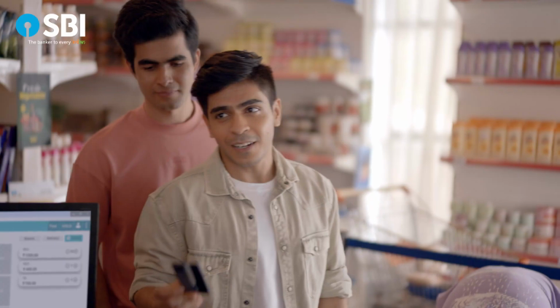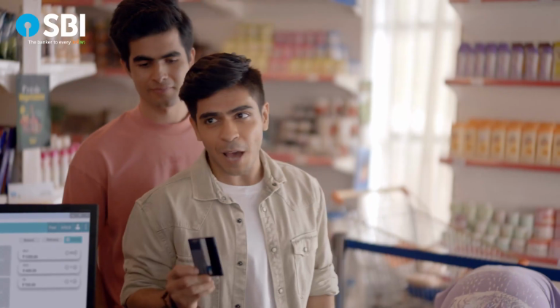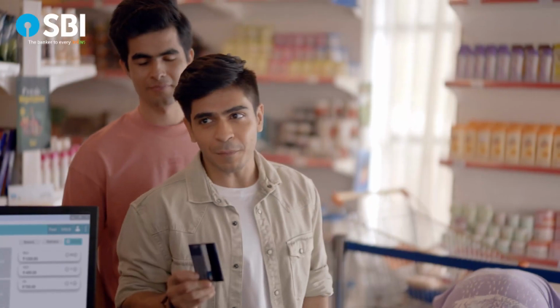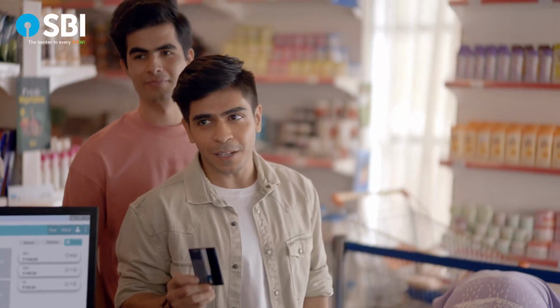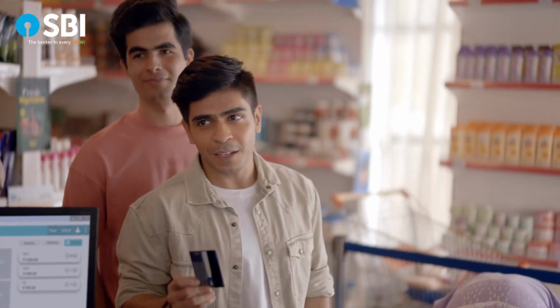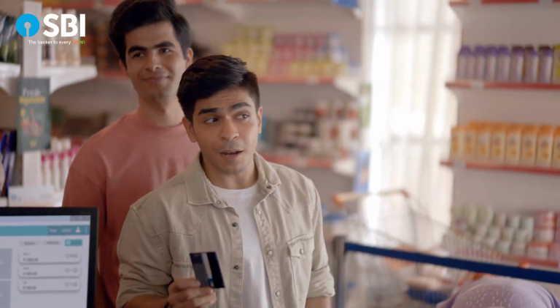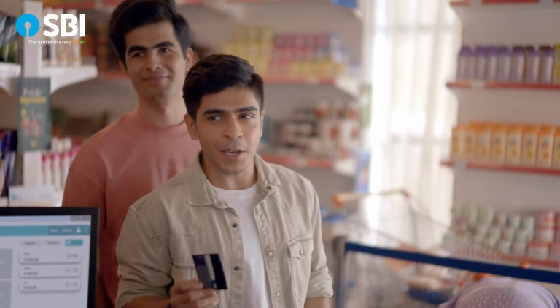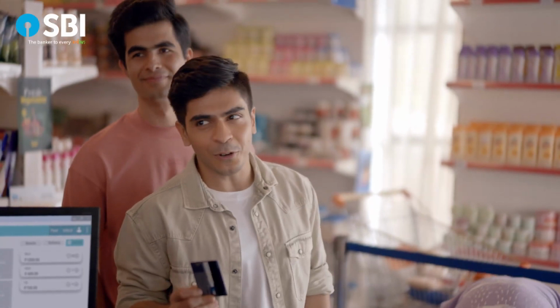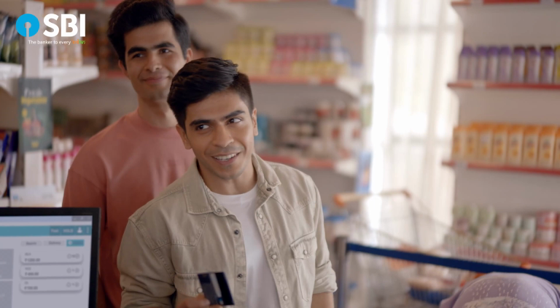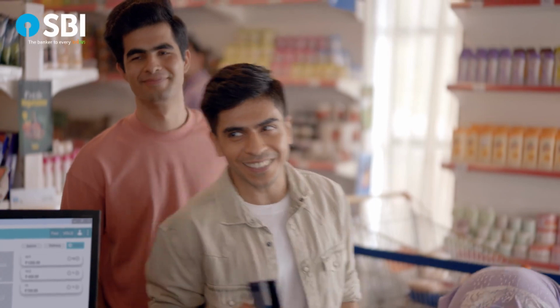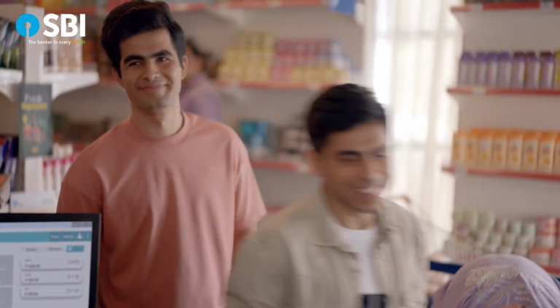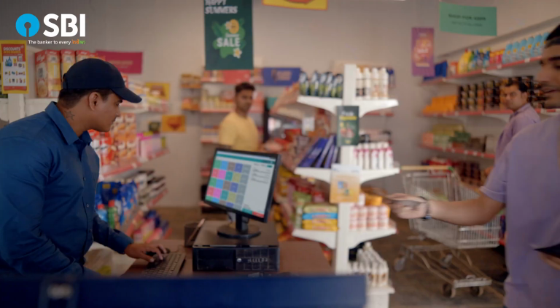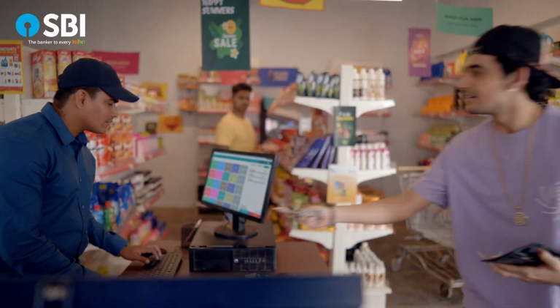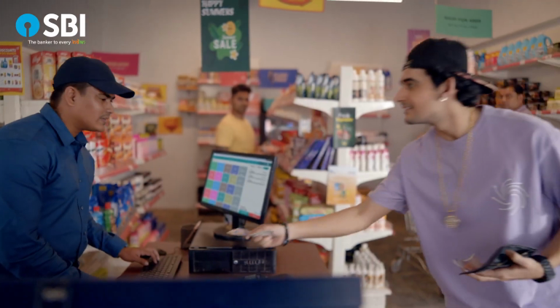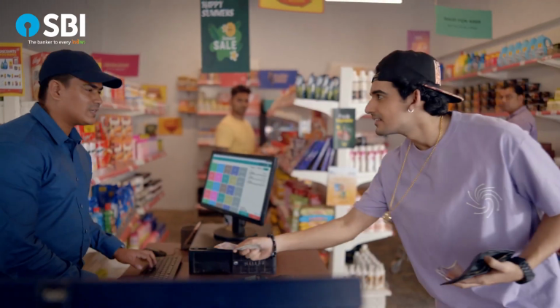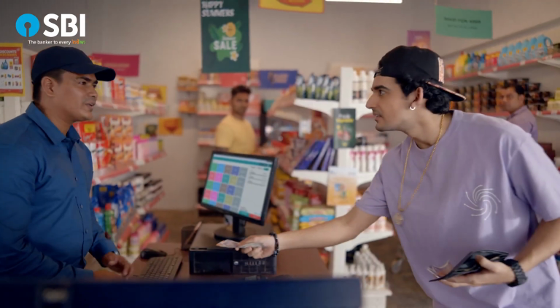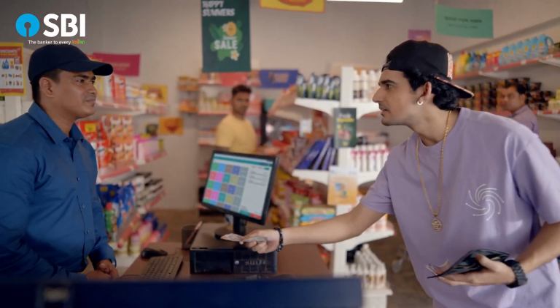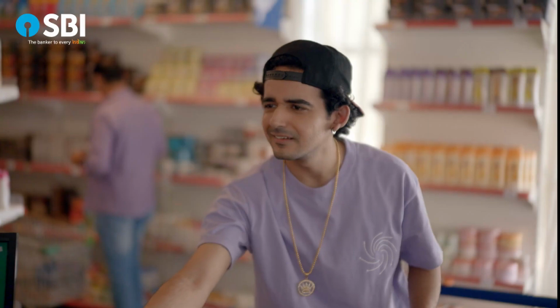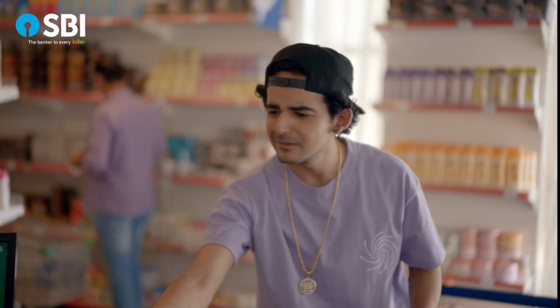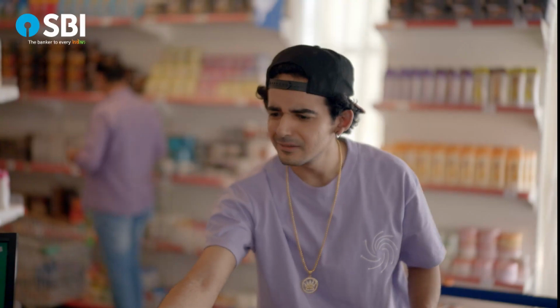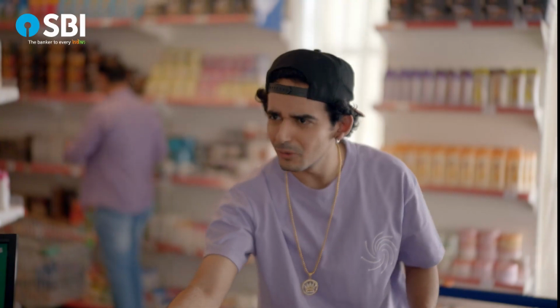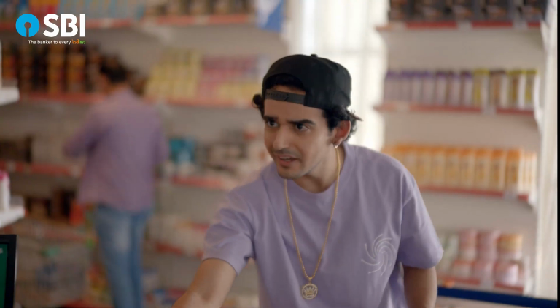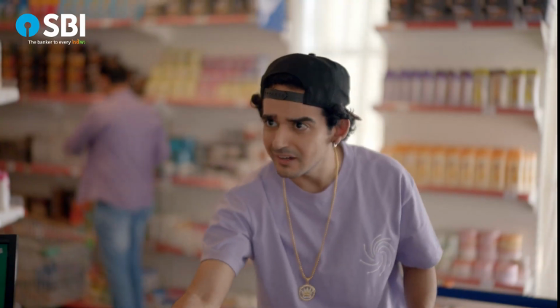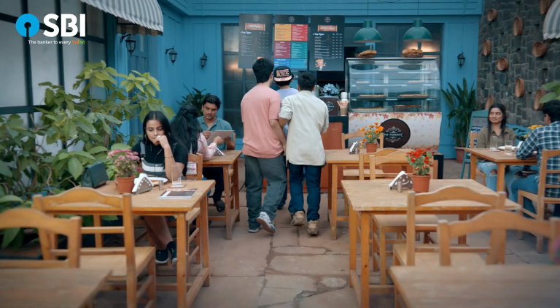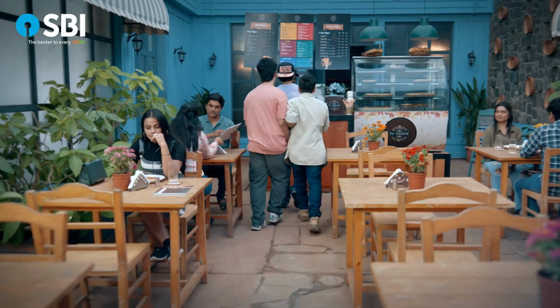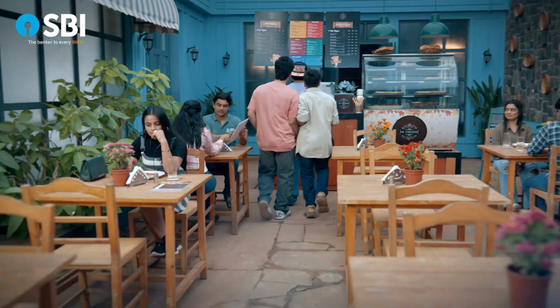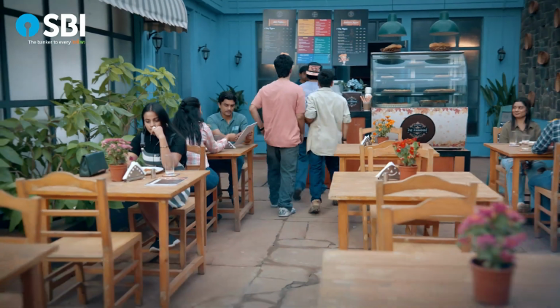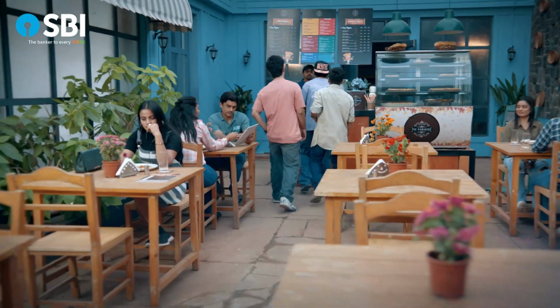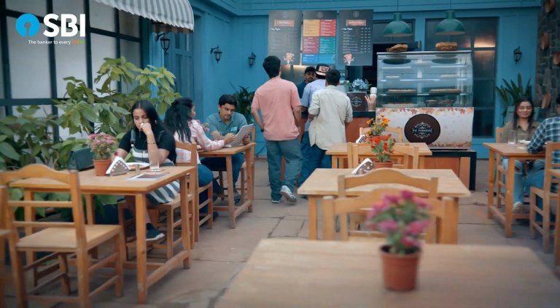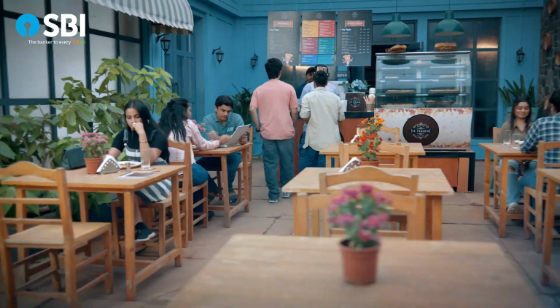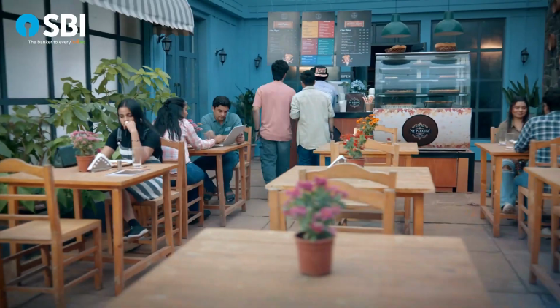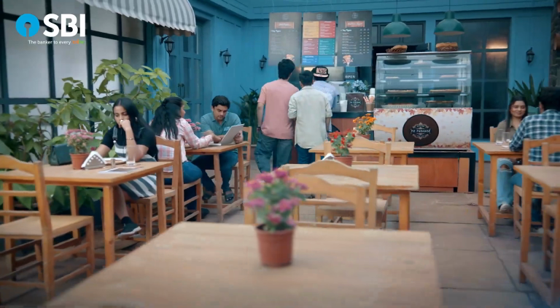Tap and pay and make your way. Sir, it's done. It's done? Excuse me. Three minutes, sir.